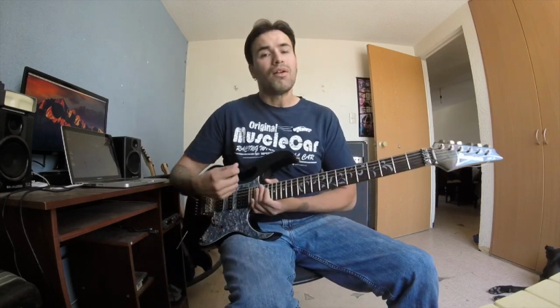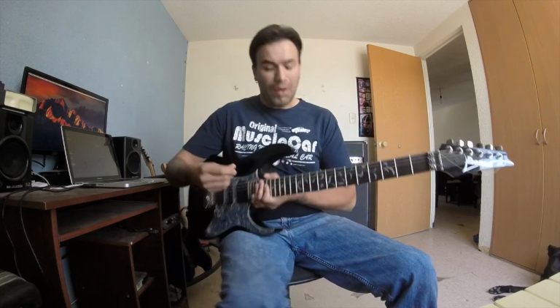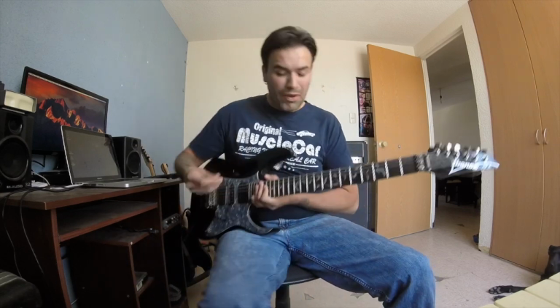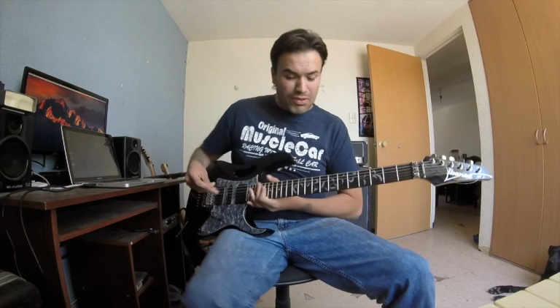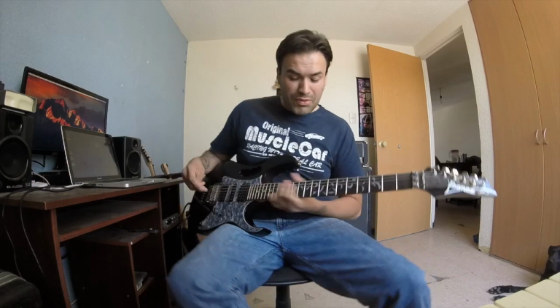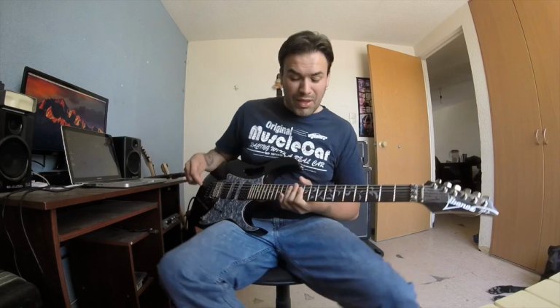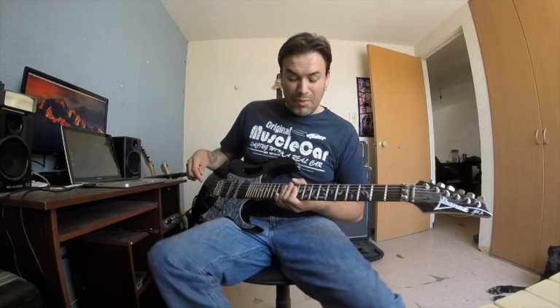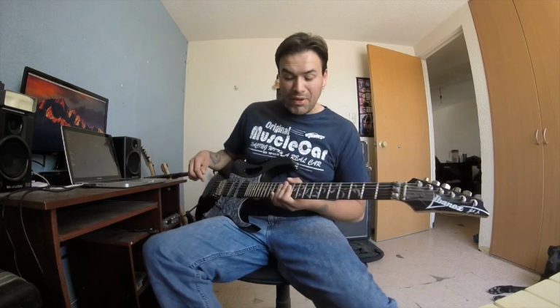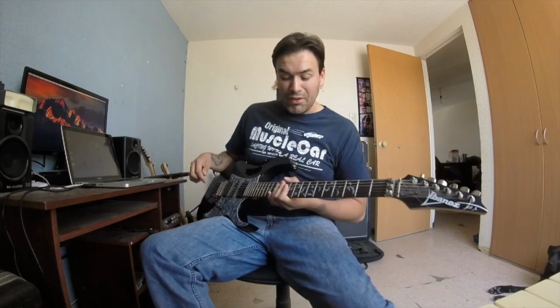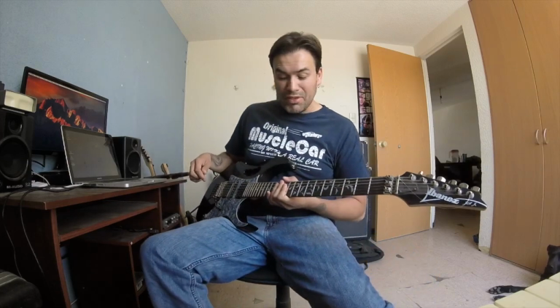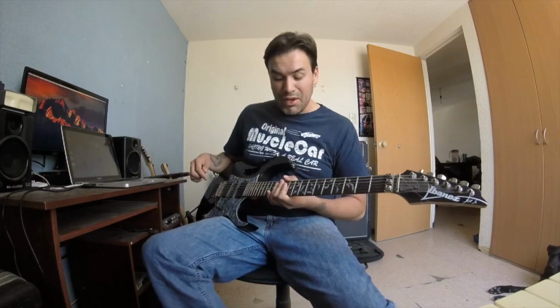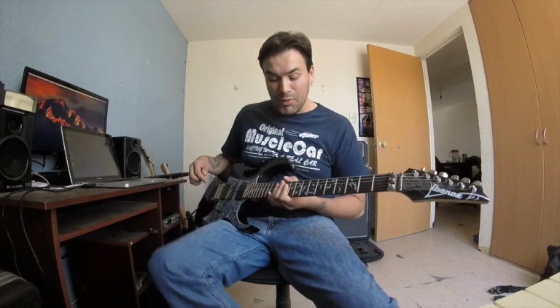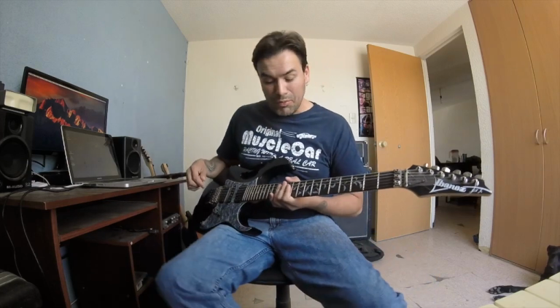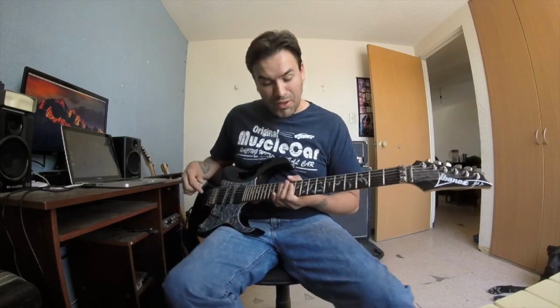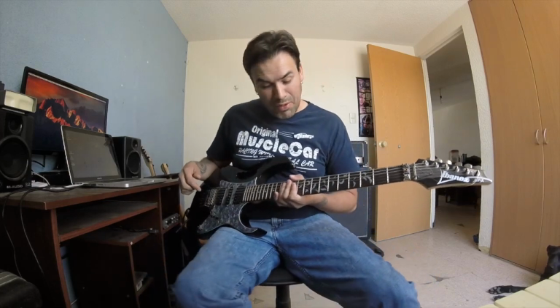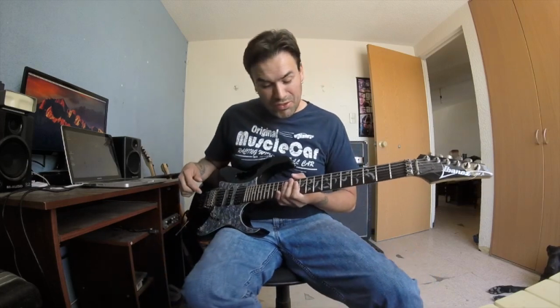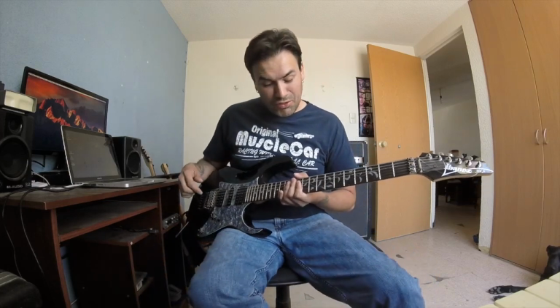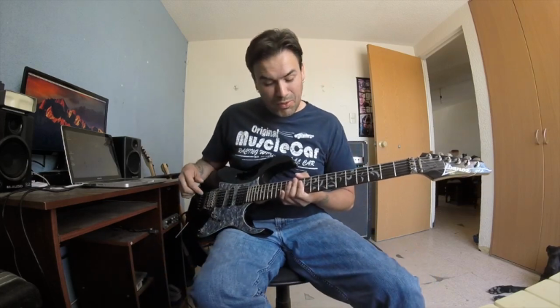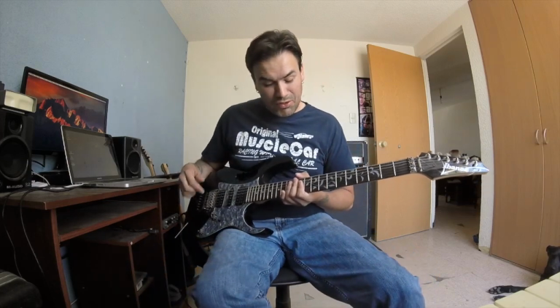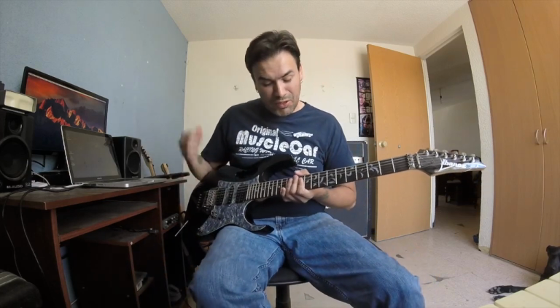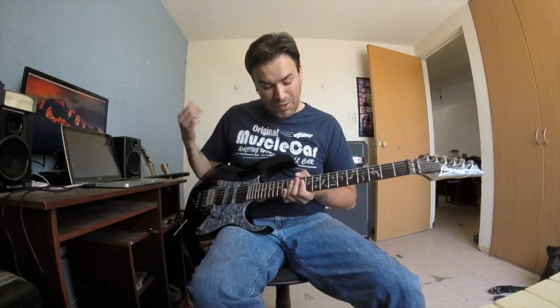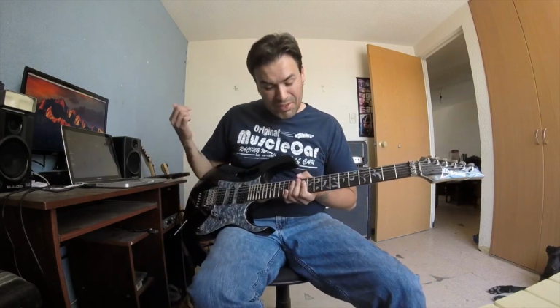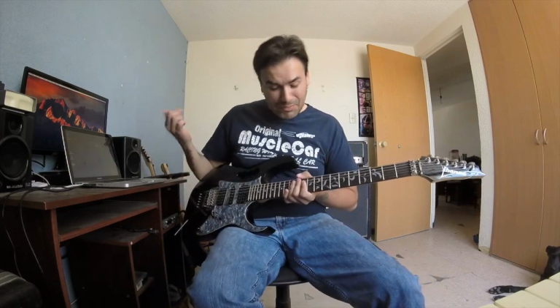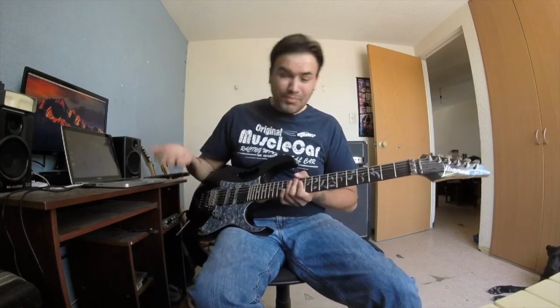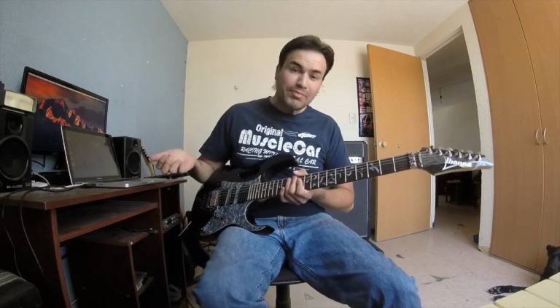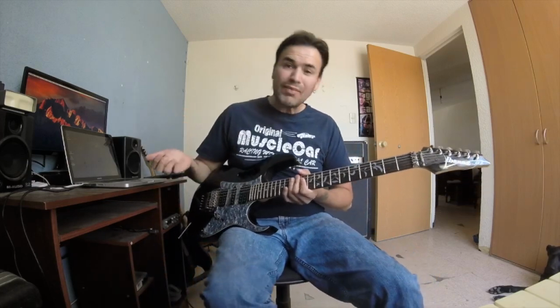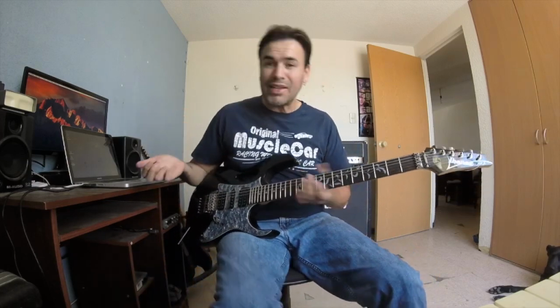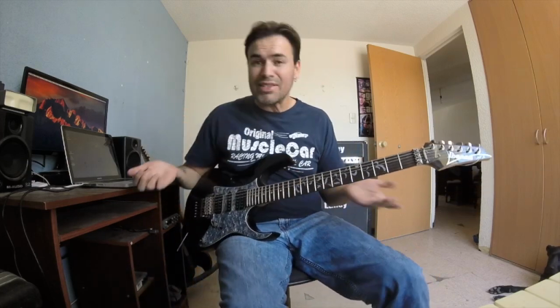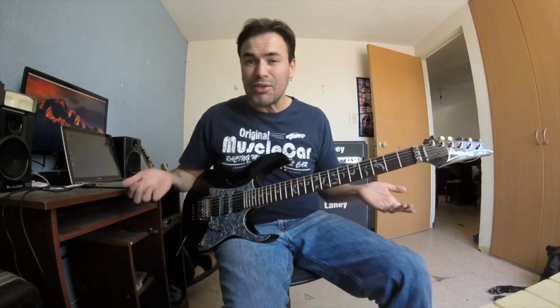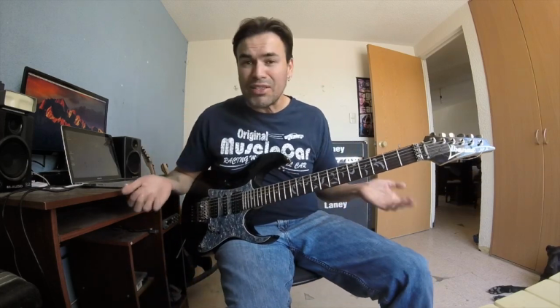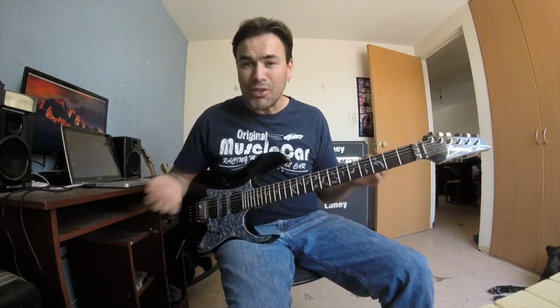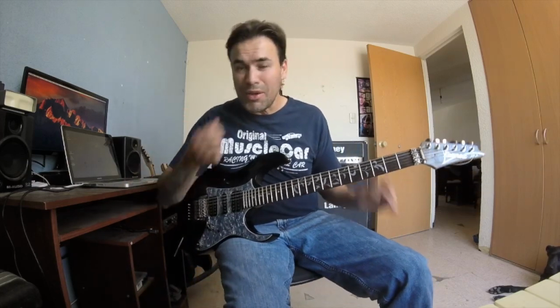Hola, amigos. ¿Cómo están? Bienvenidos a un video más con su amigo Sergio Pérez. Y en esta ocasión, a manera de variedad,